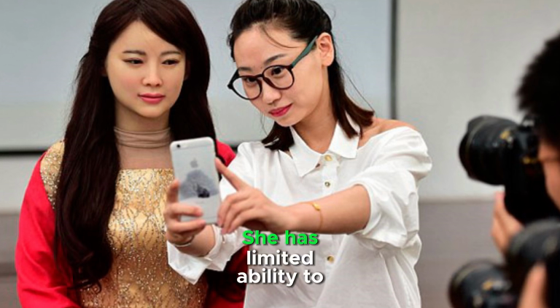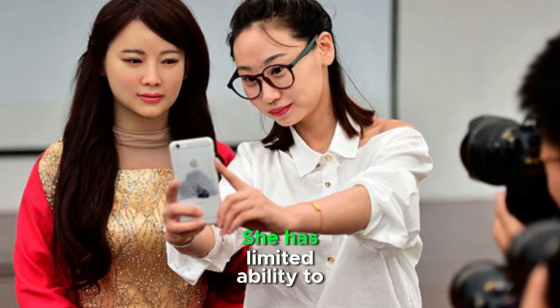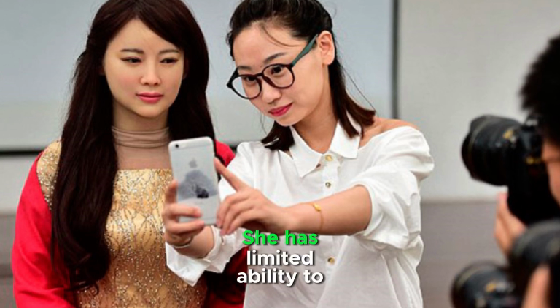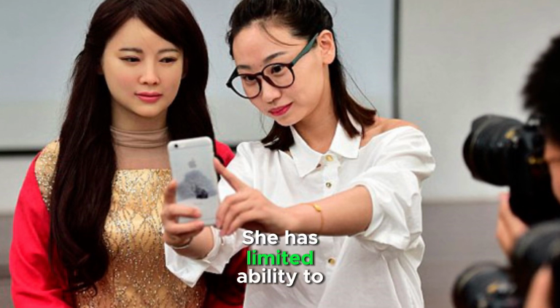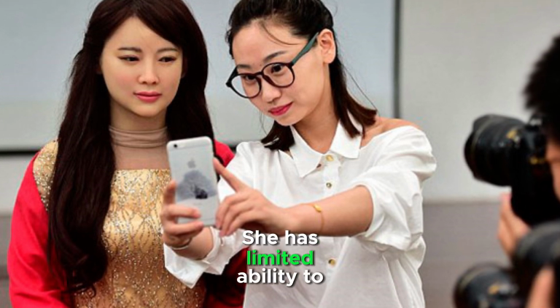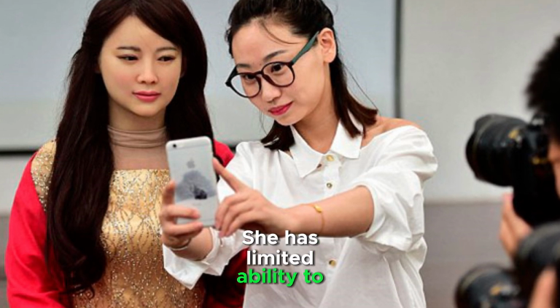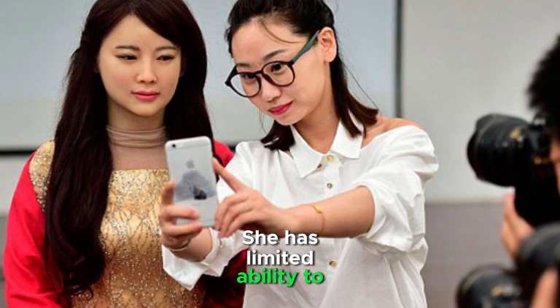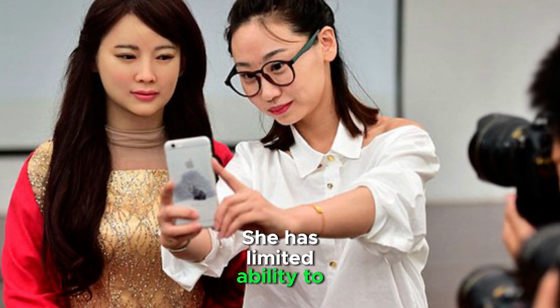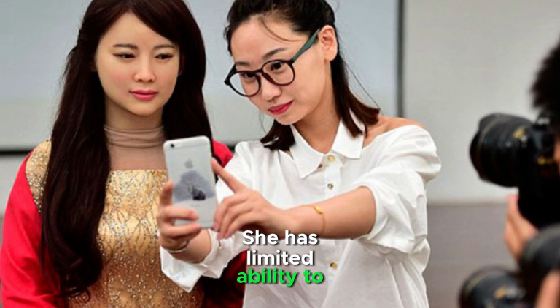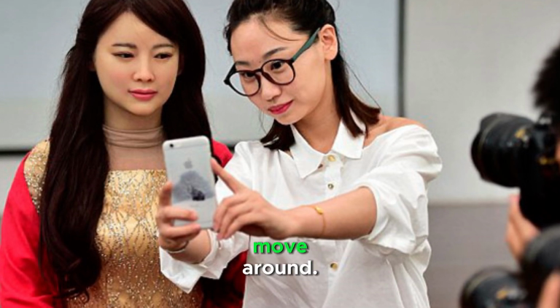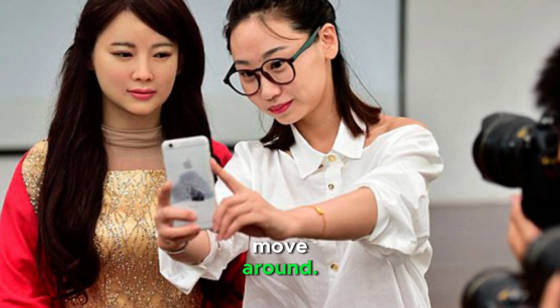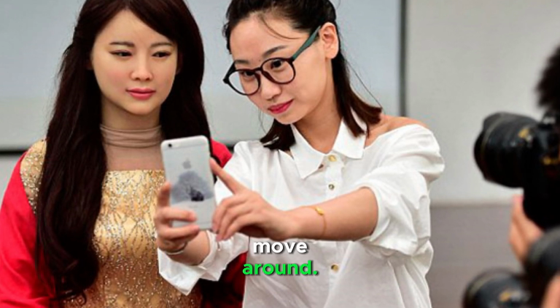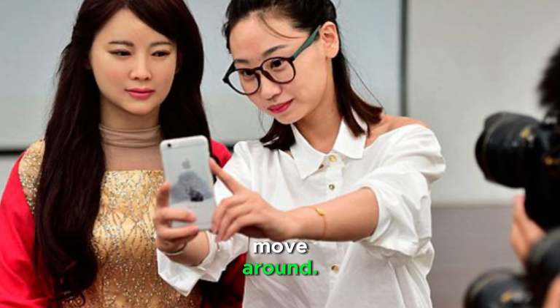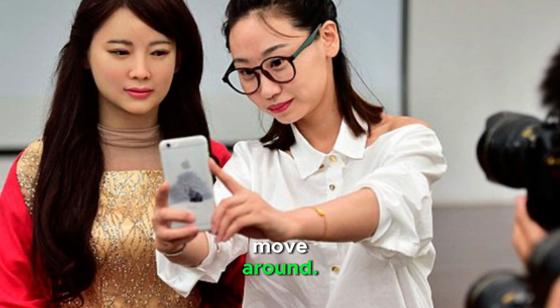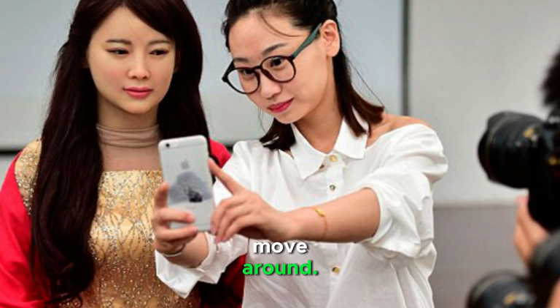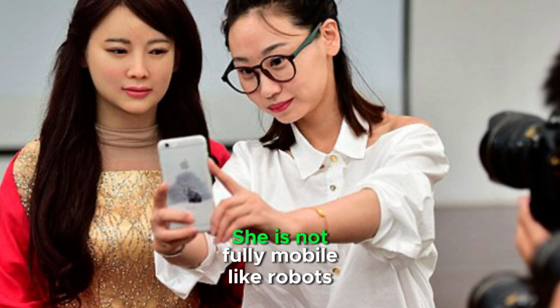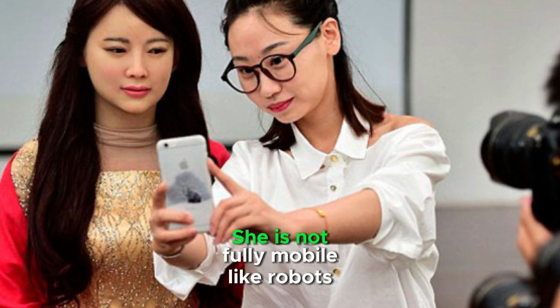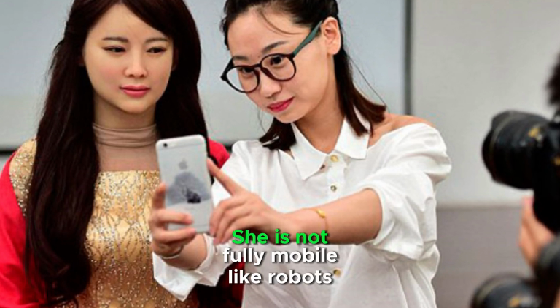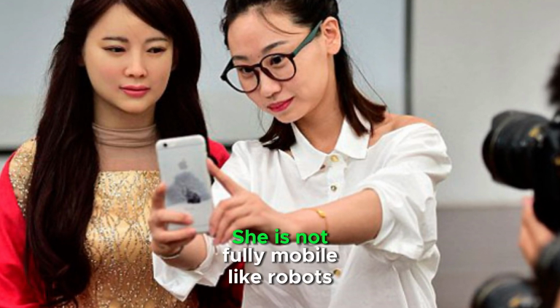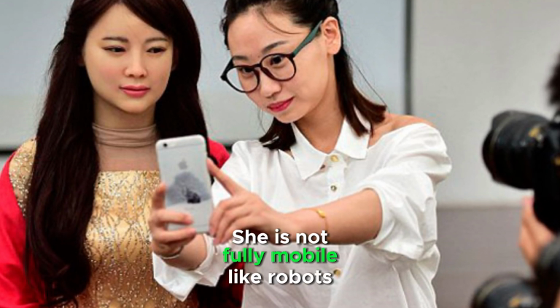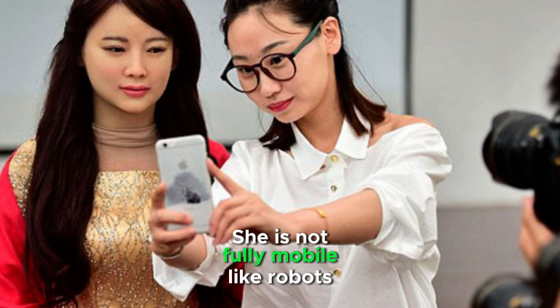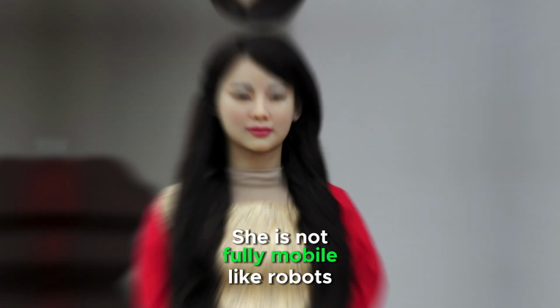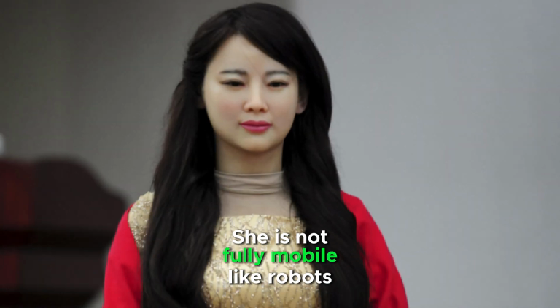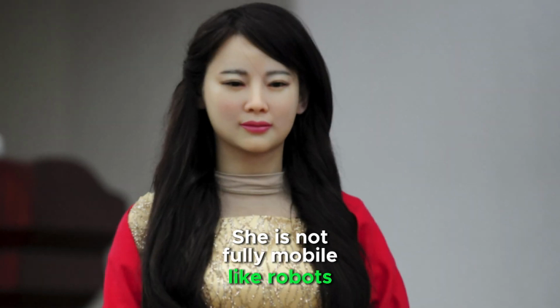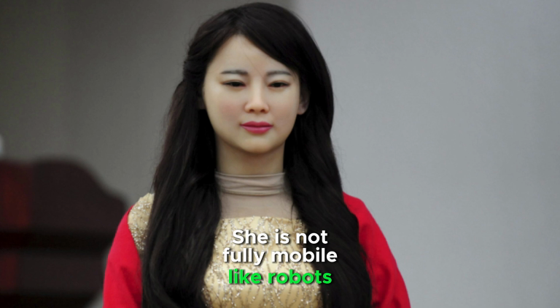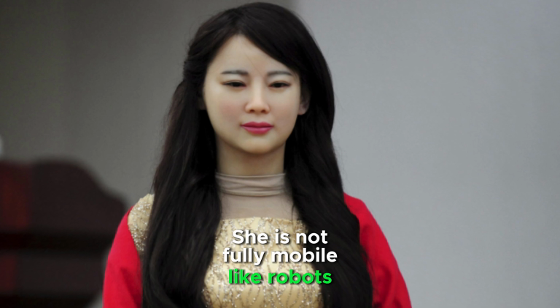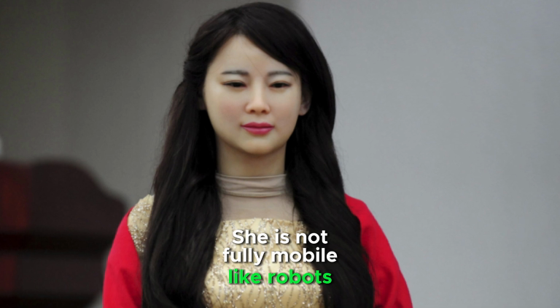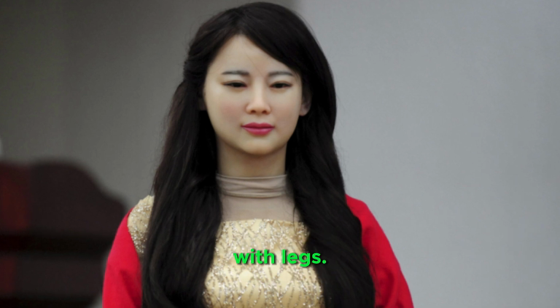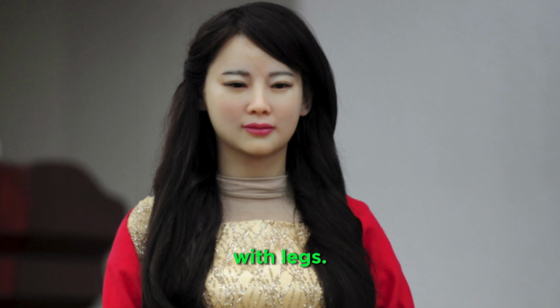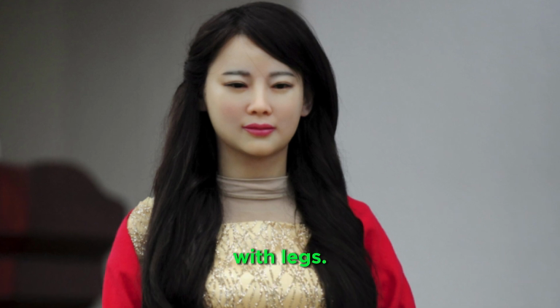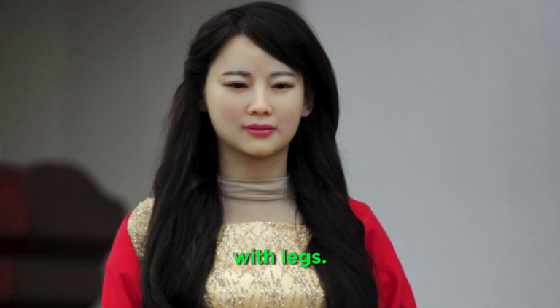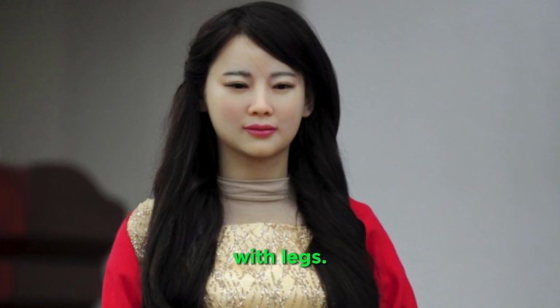She has limited ability to move around and is not fully mobile like robots with legs.